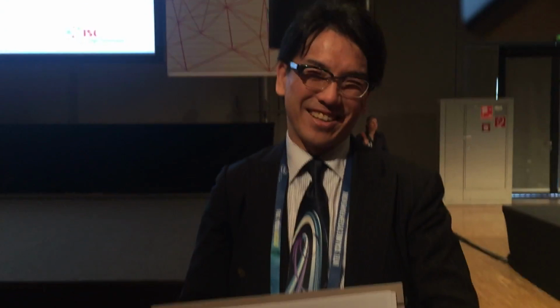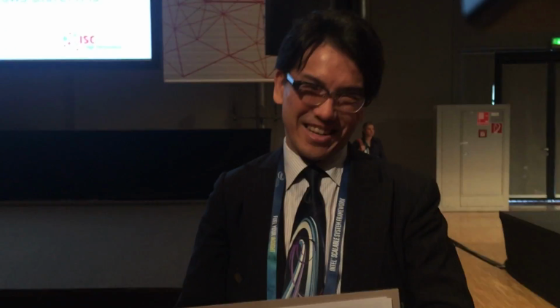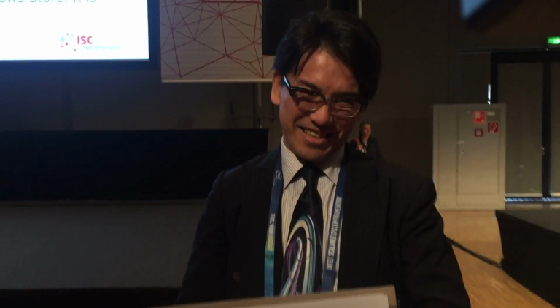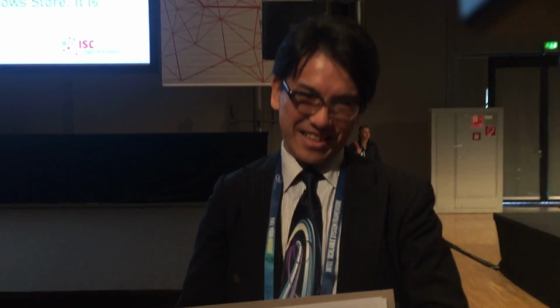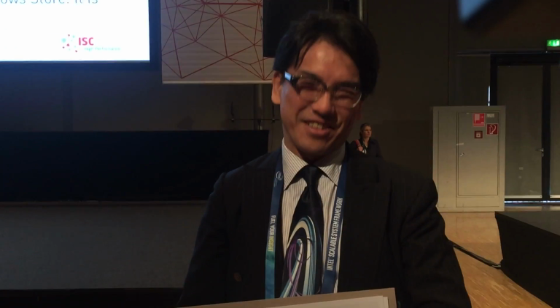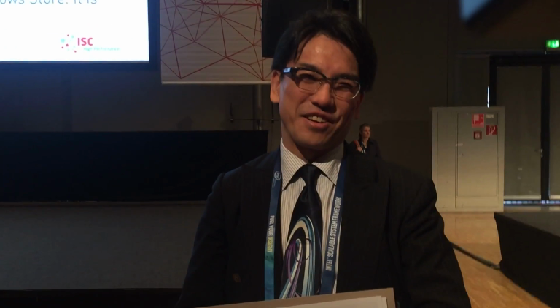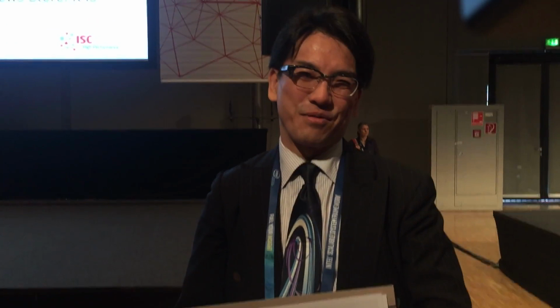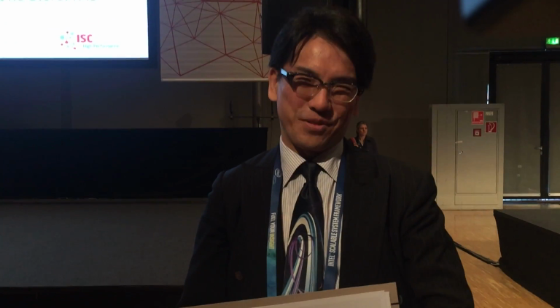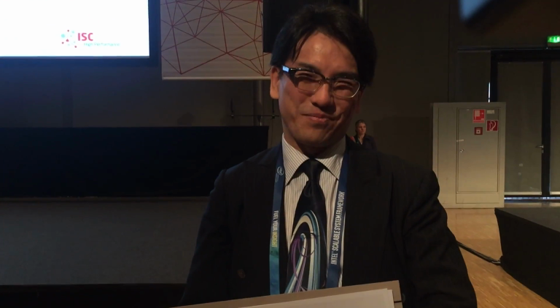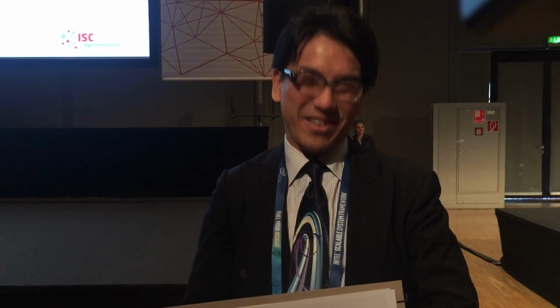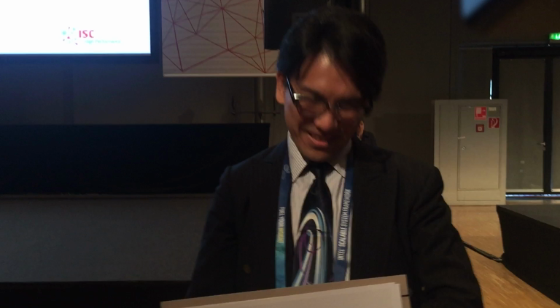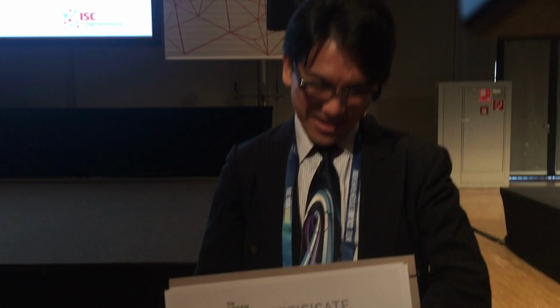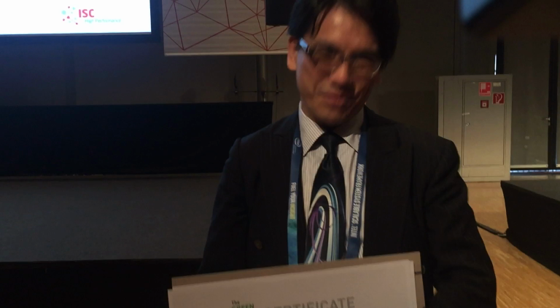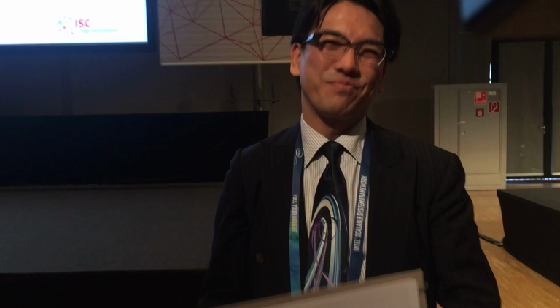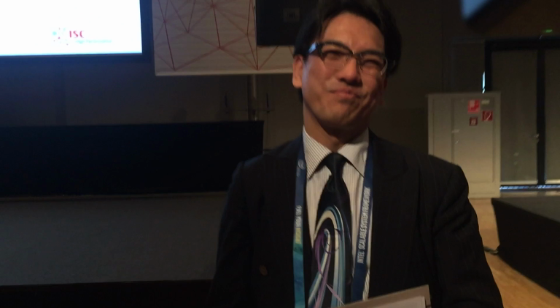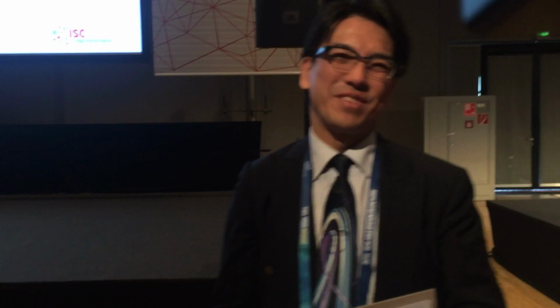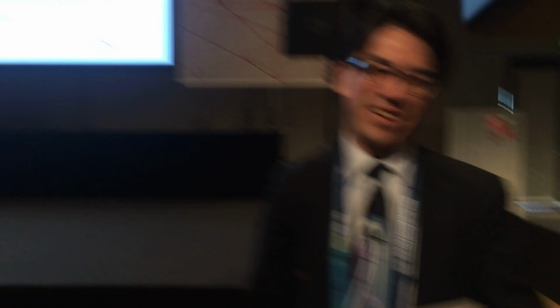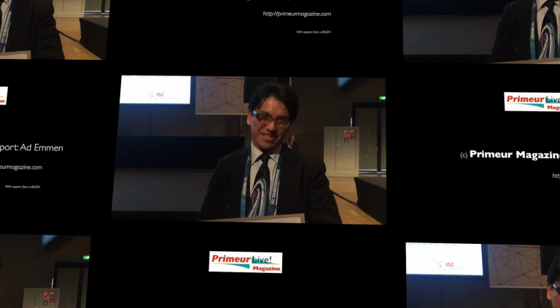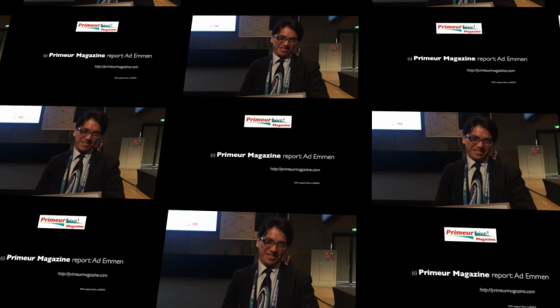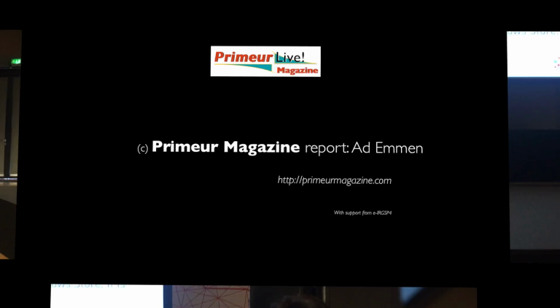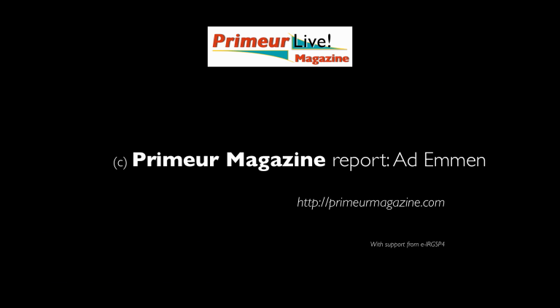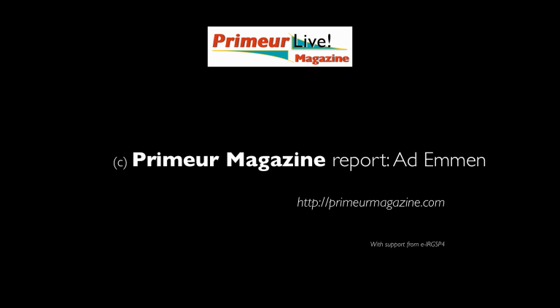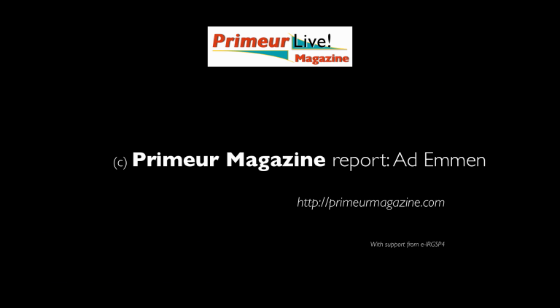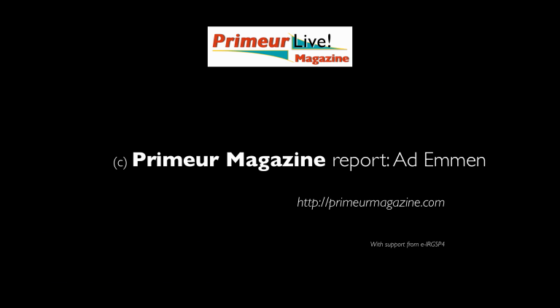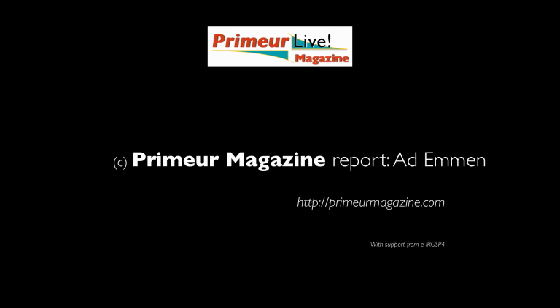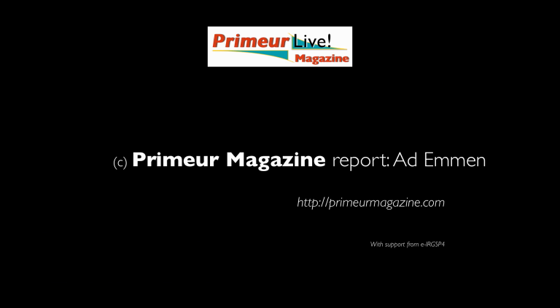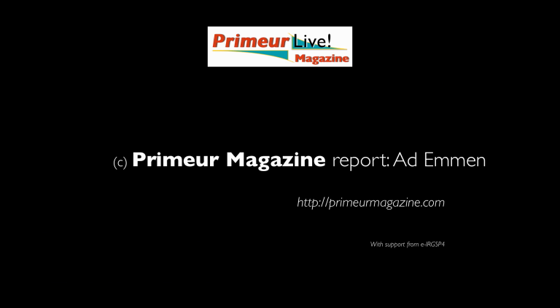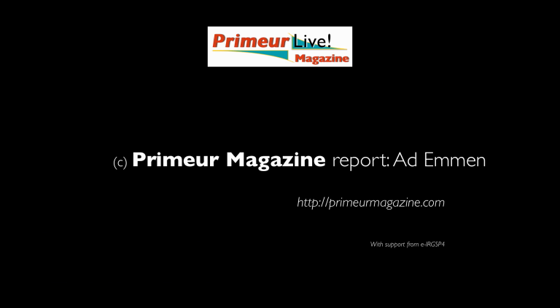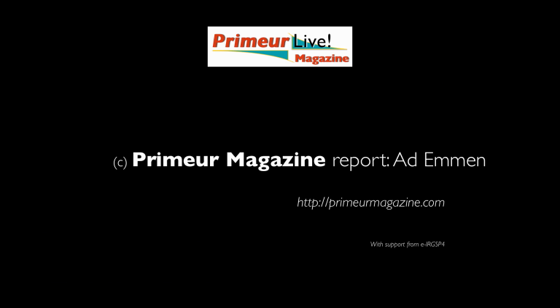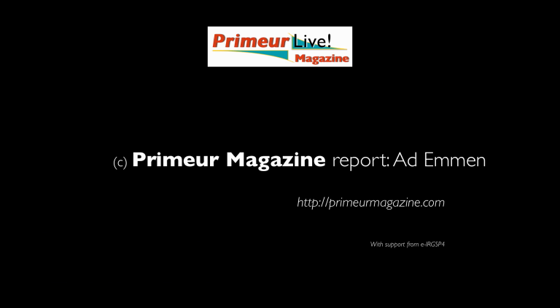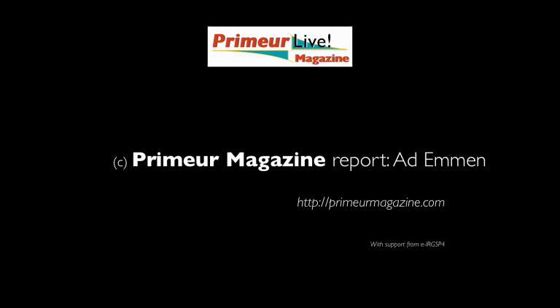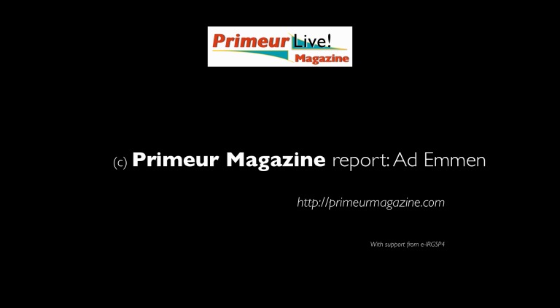Thank you very much for this interview. Thank you. Thanks. All right. Bye.